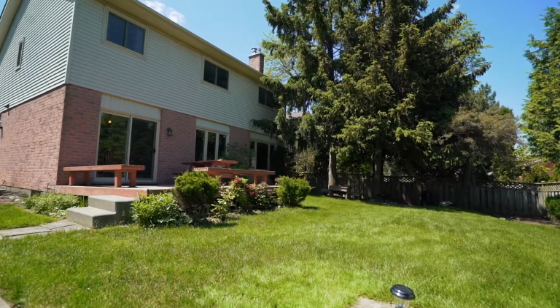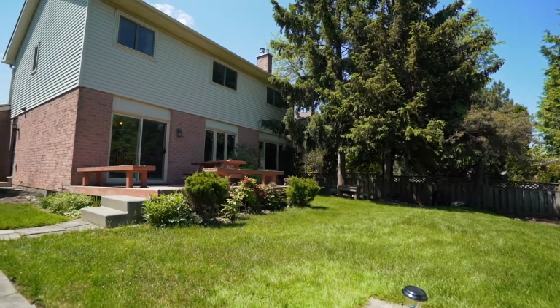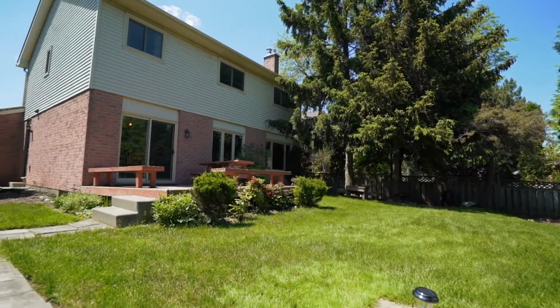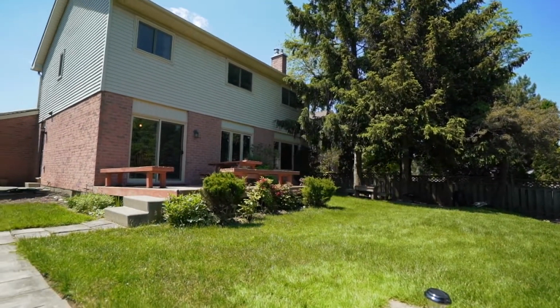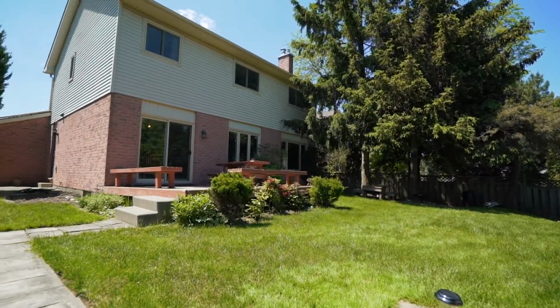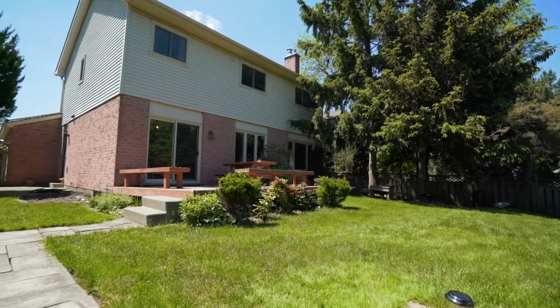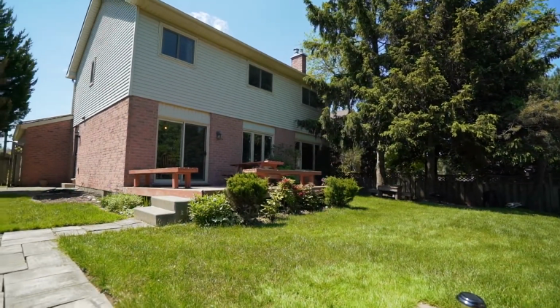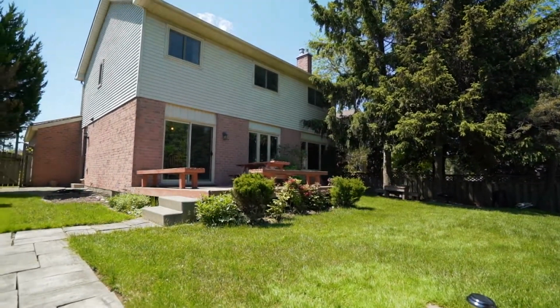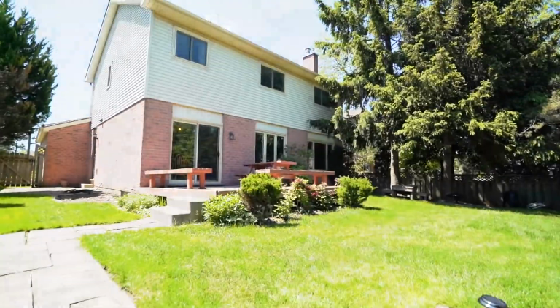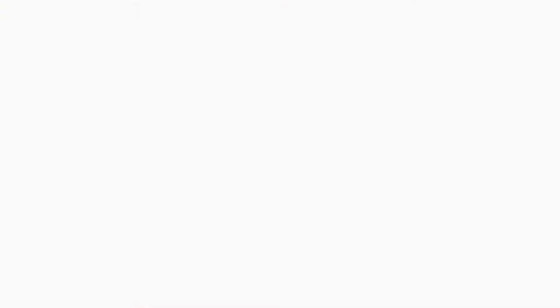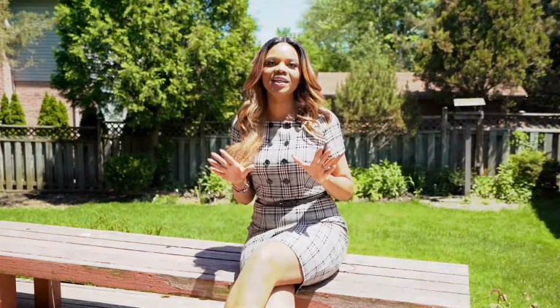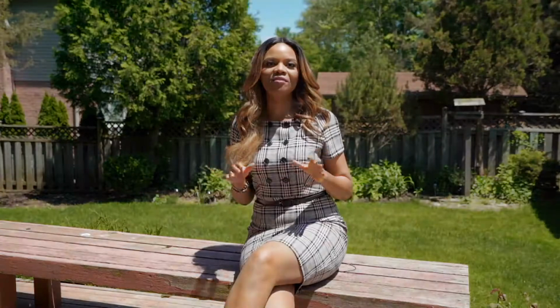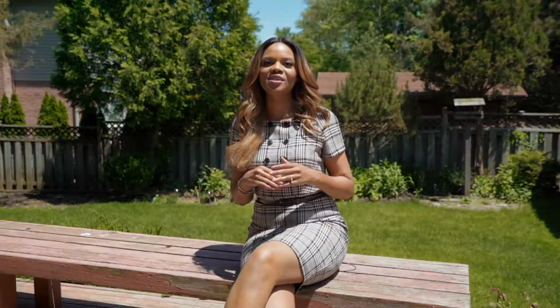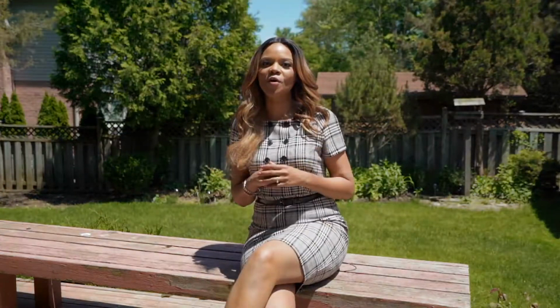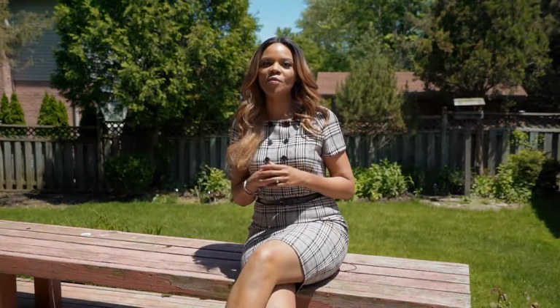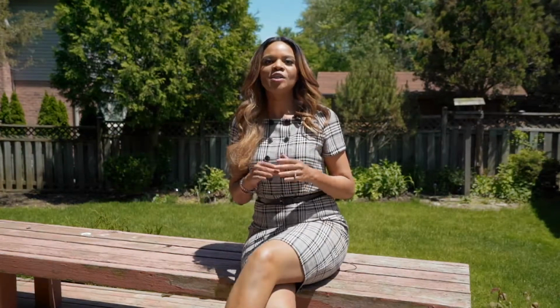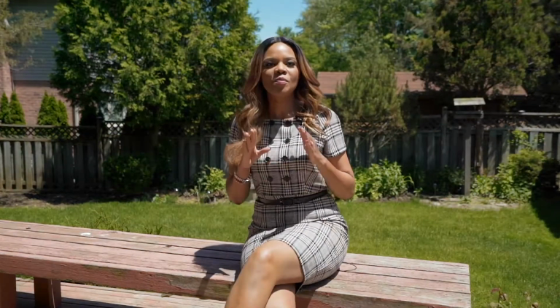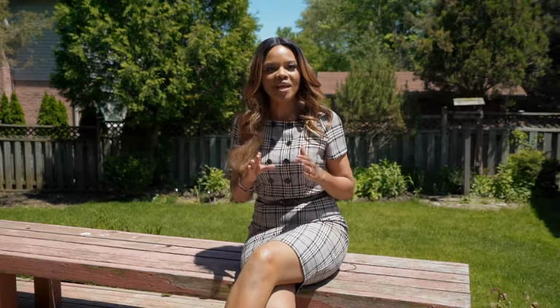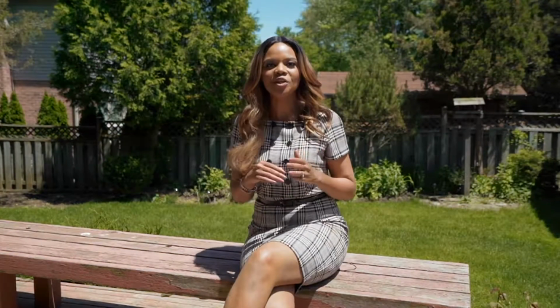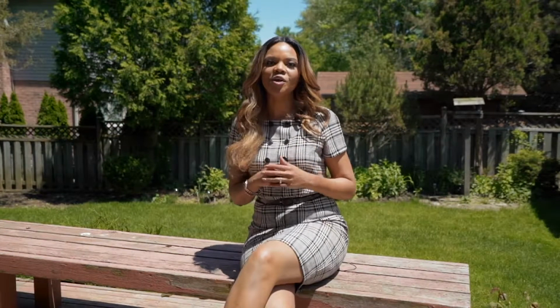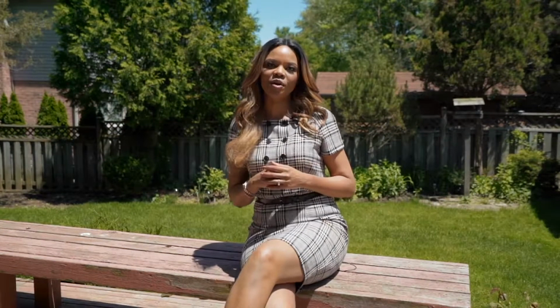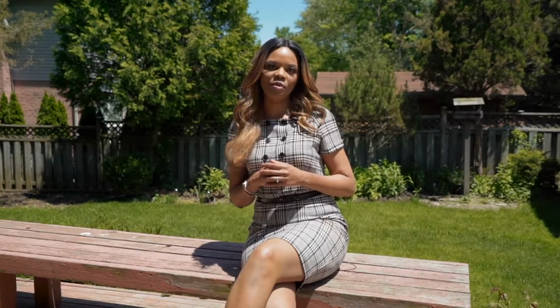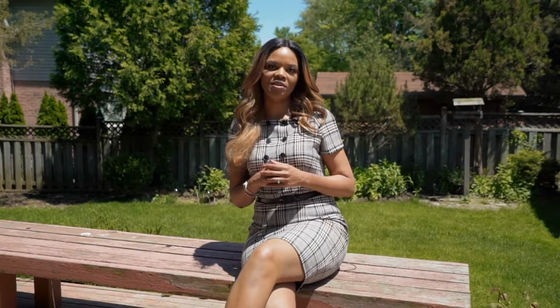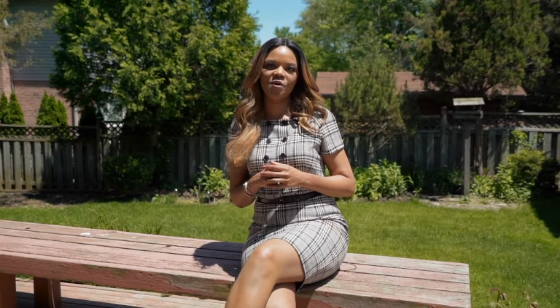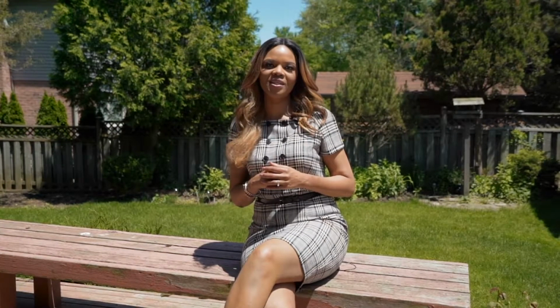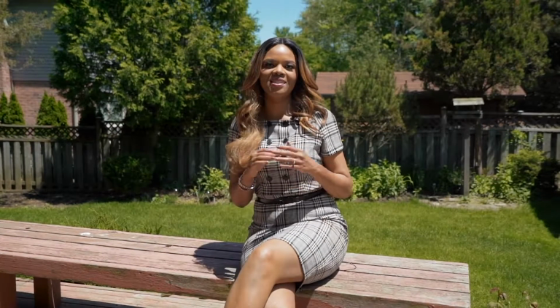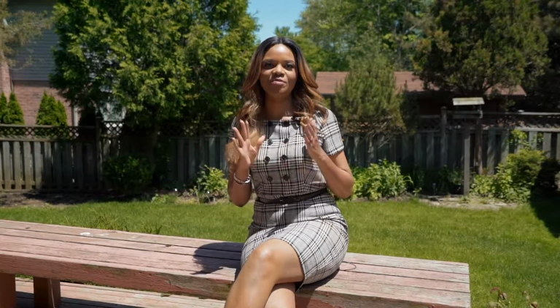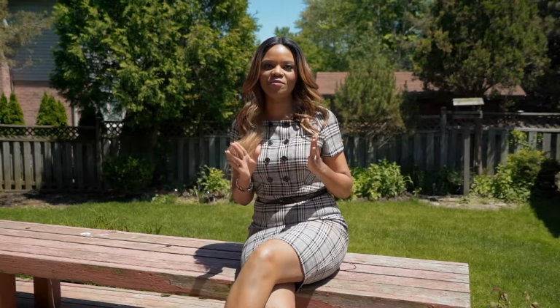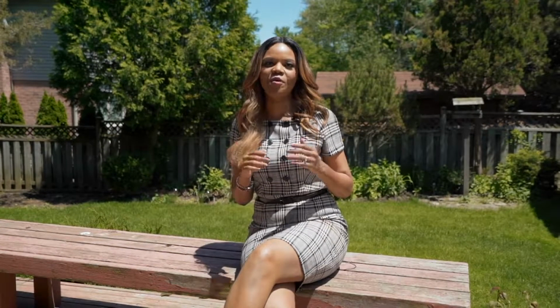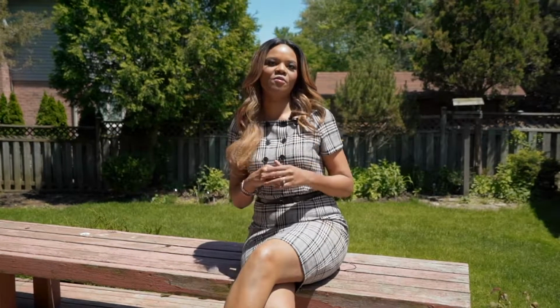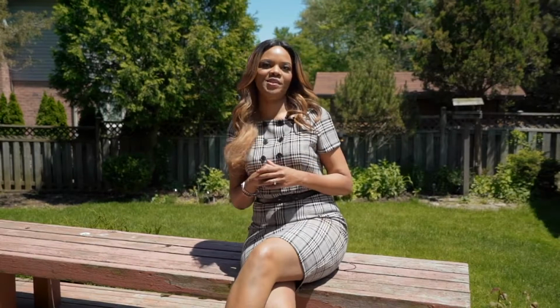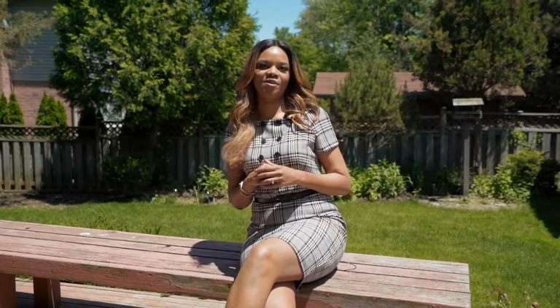Okay you guys, now you know why I absolutely love this home, so make sure you book a private showing to see this beautiful home for yourself.